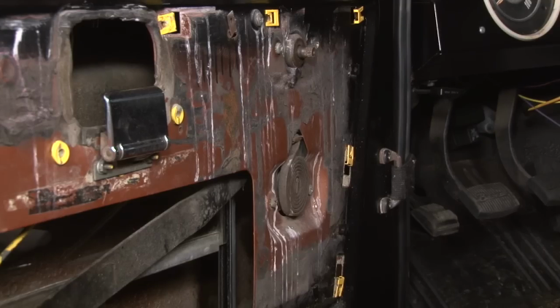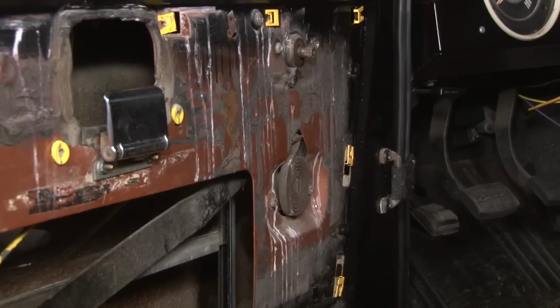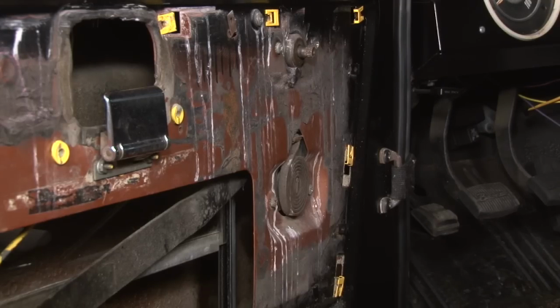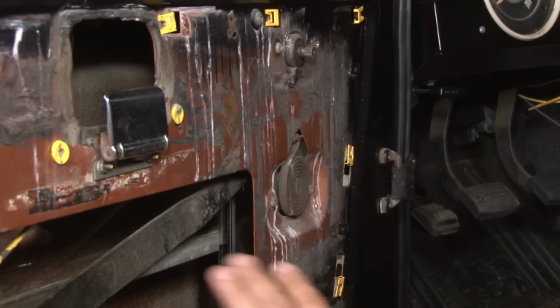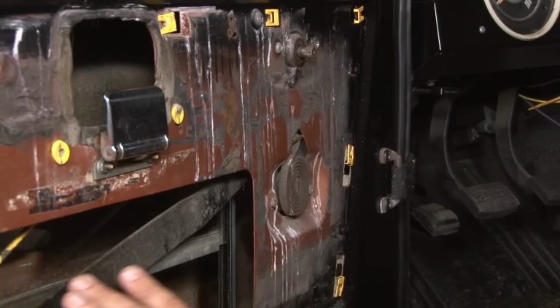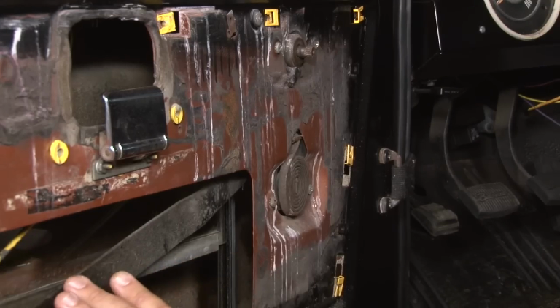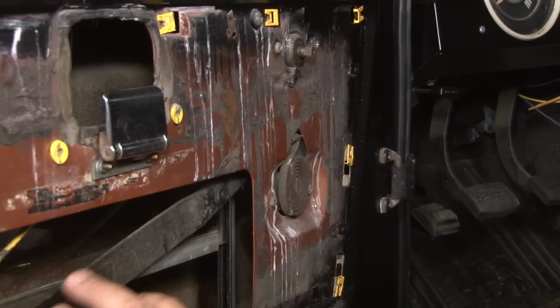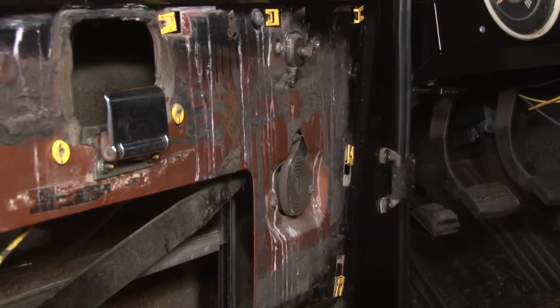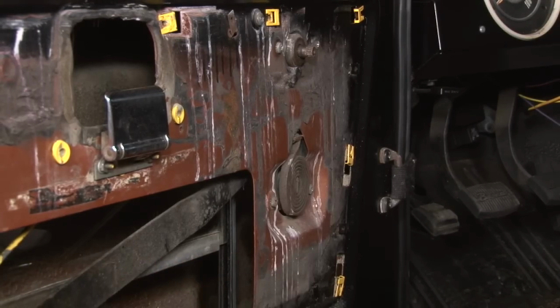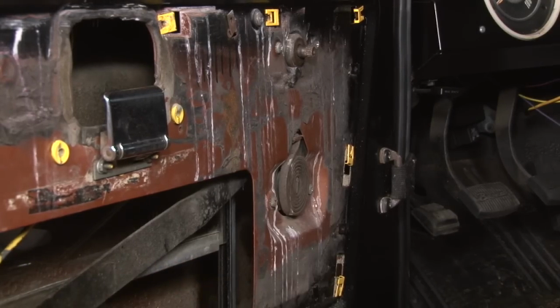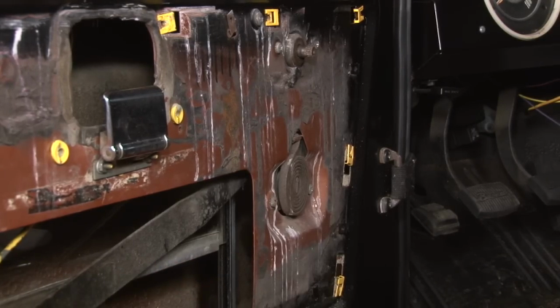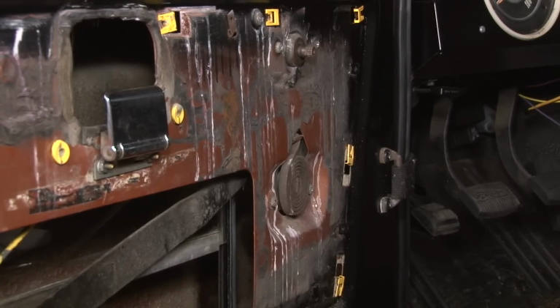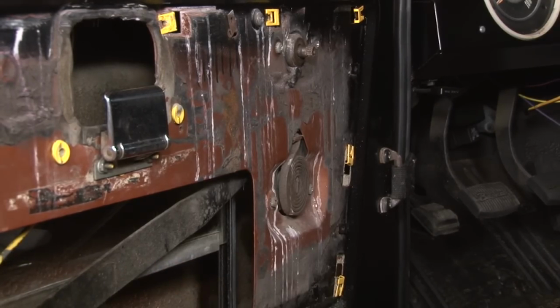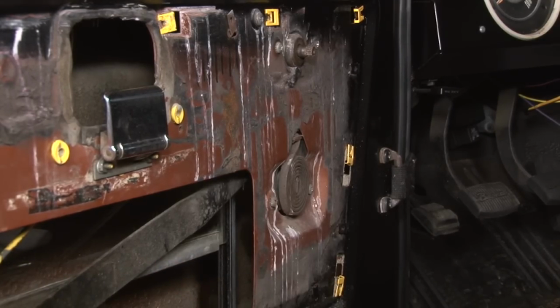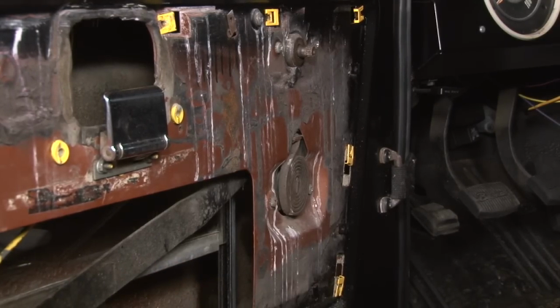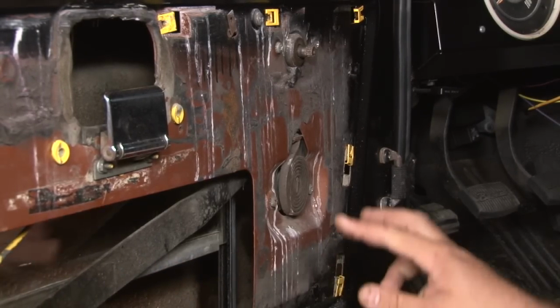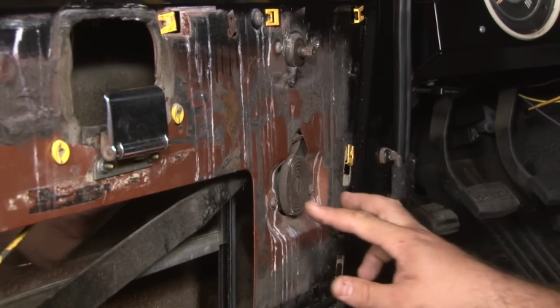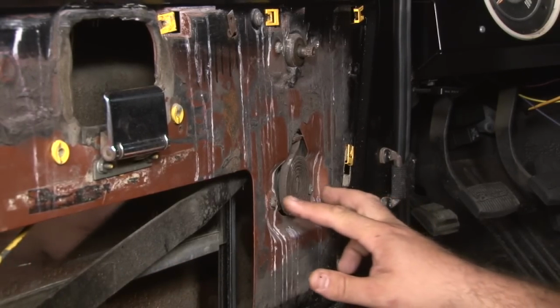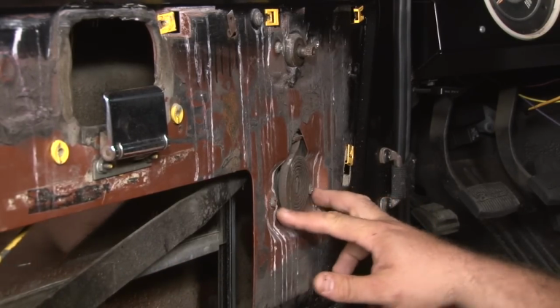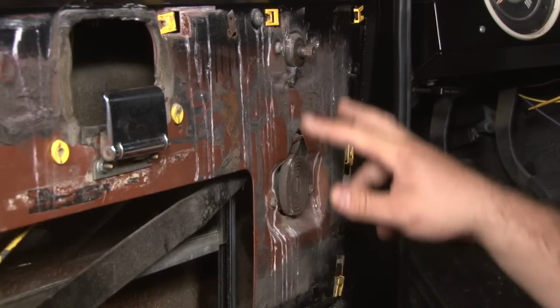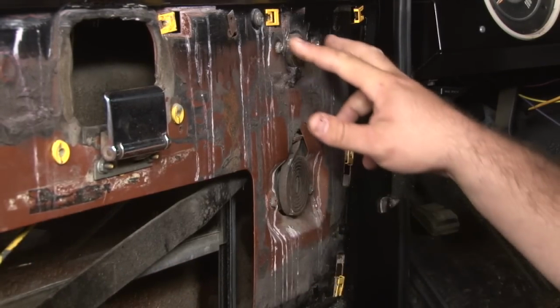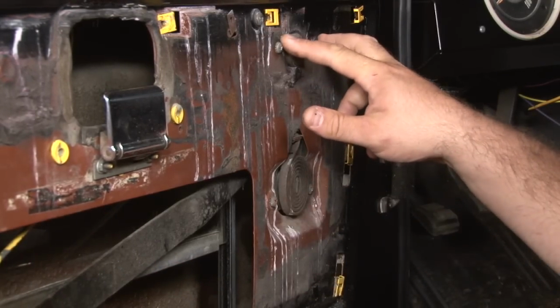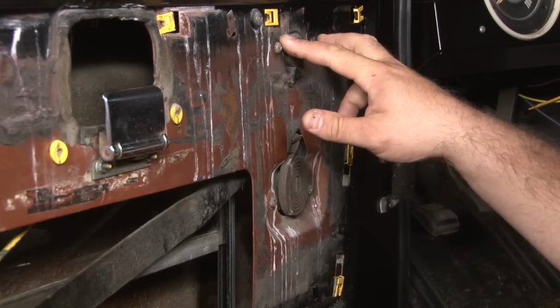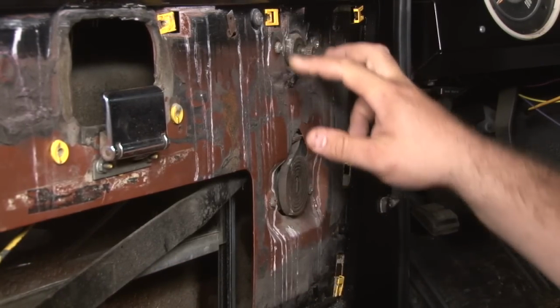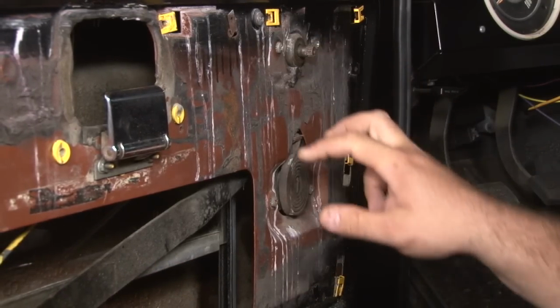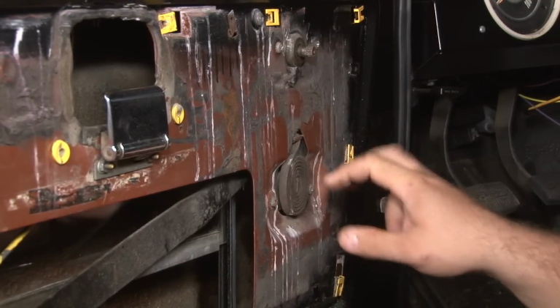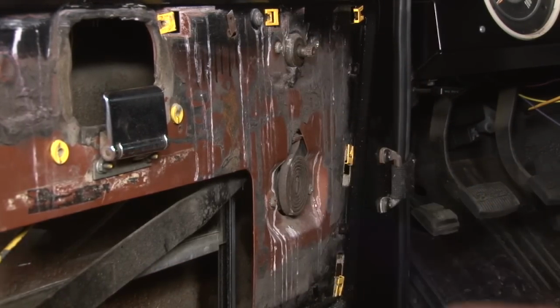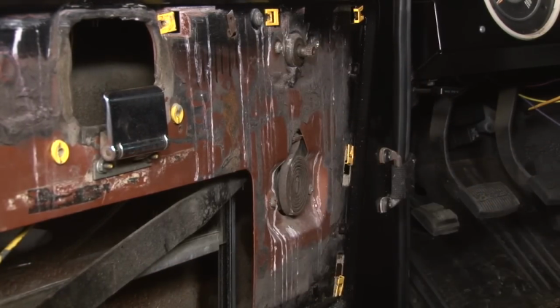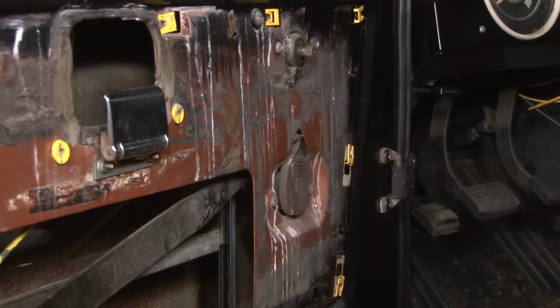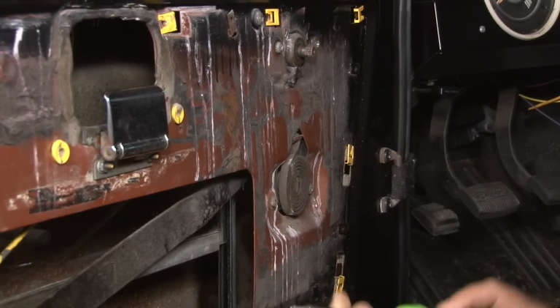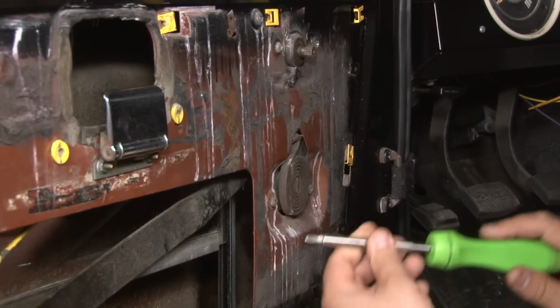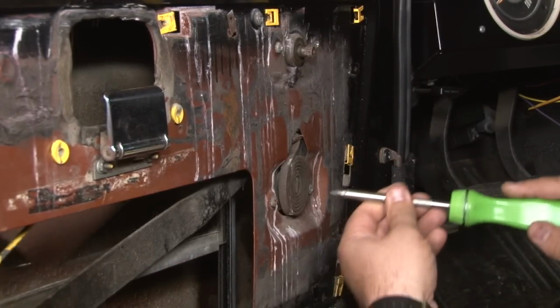Now we have the regulator separated from the window channel. We're going to remove the four screws that hold the regulator to the door.